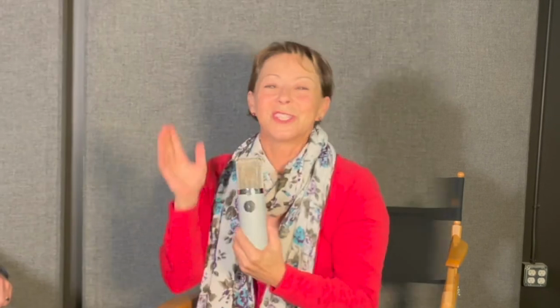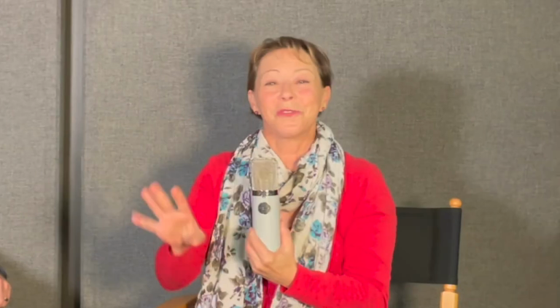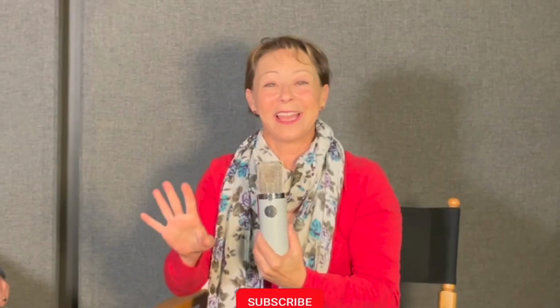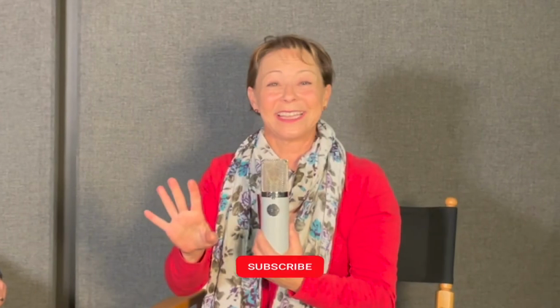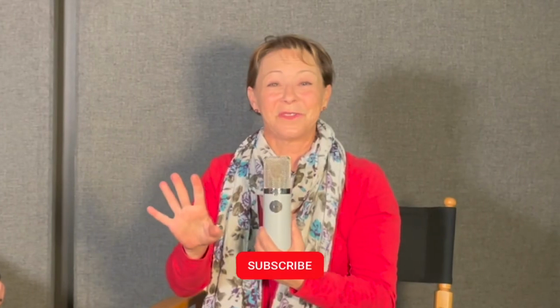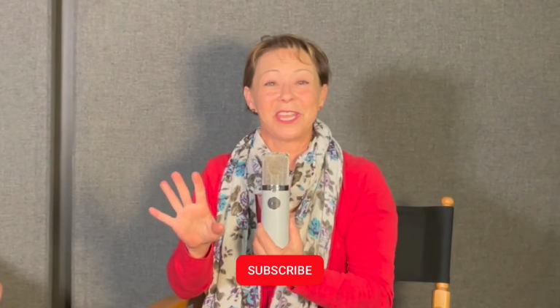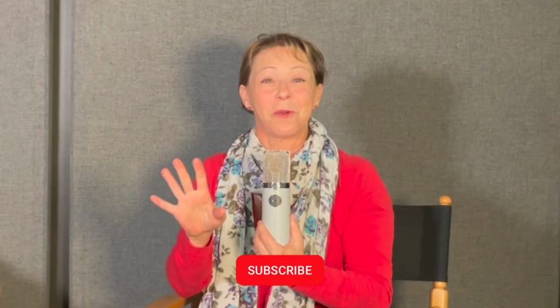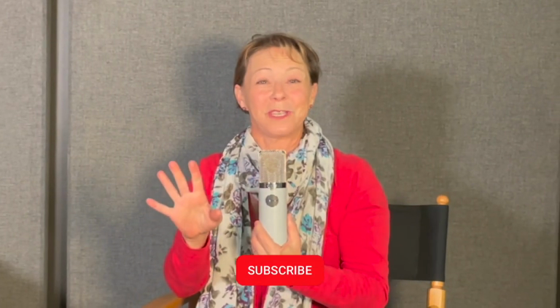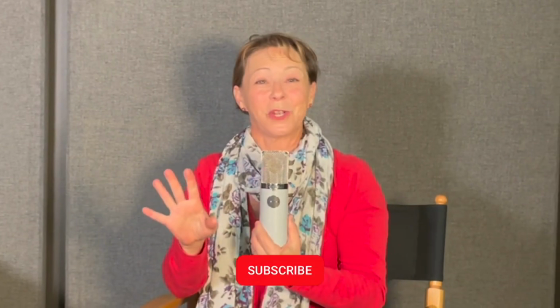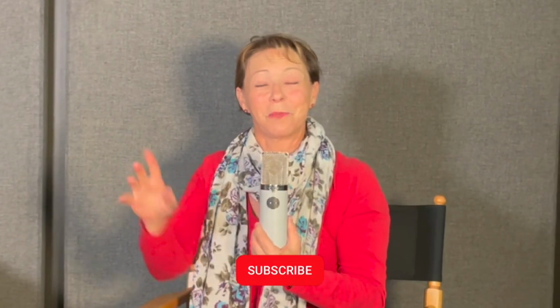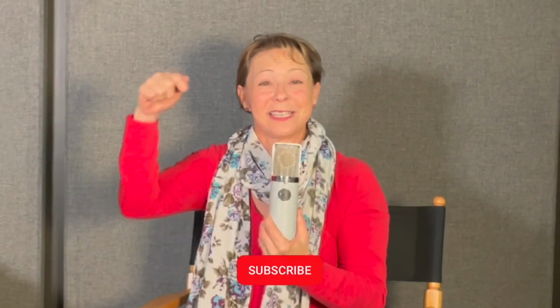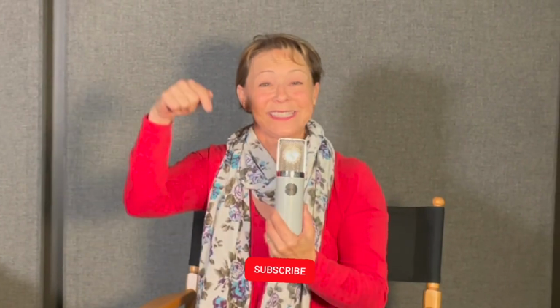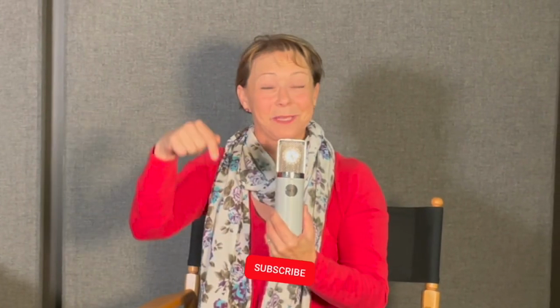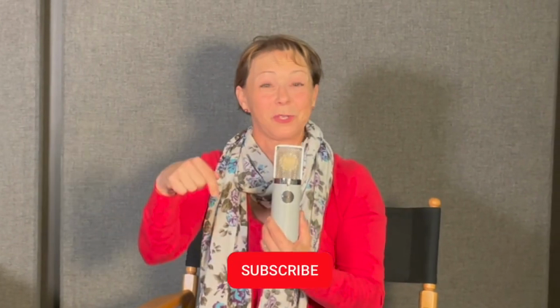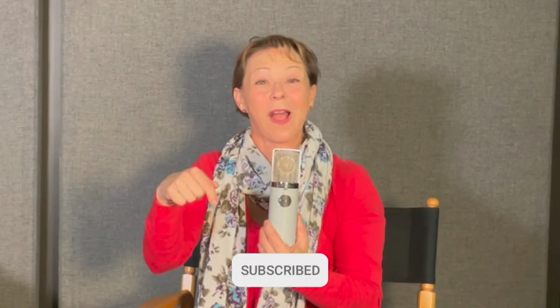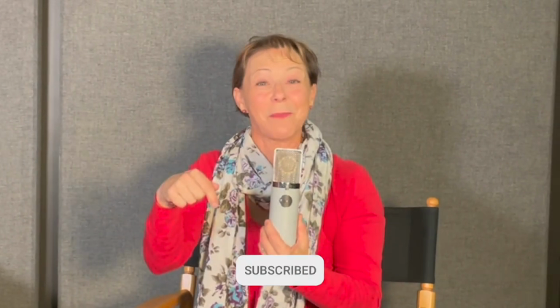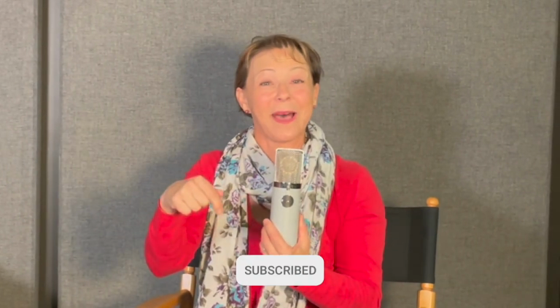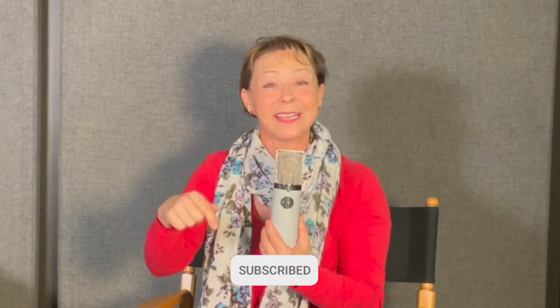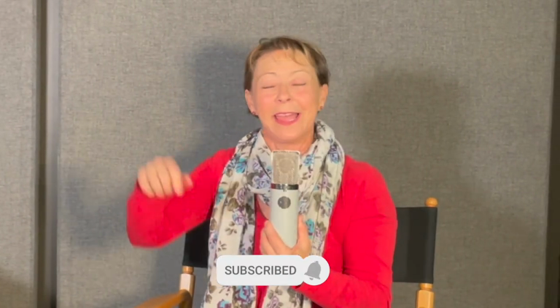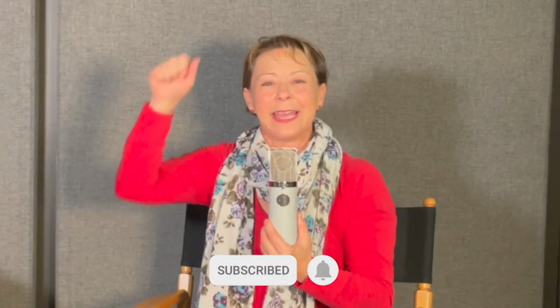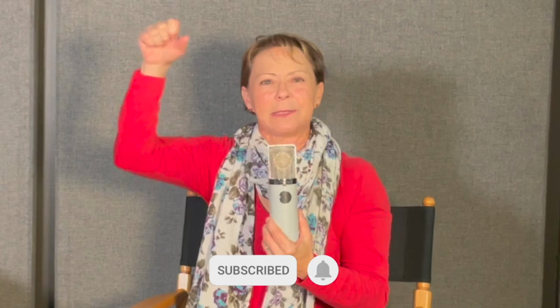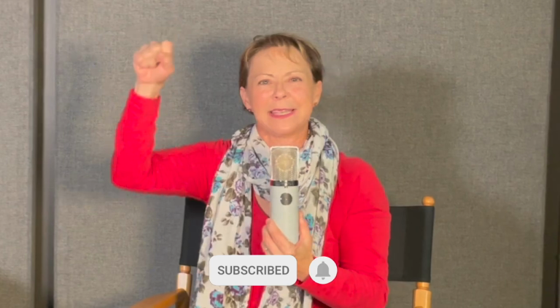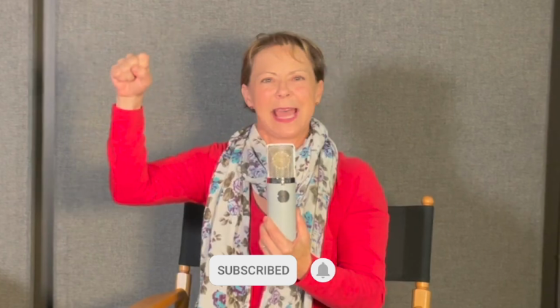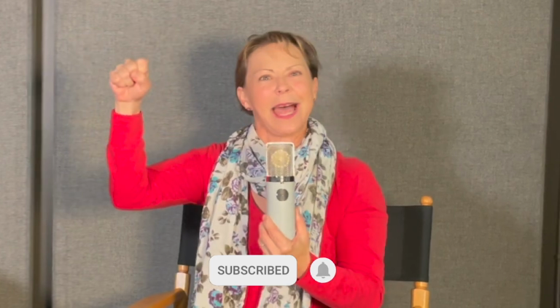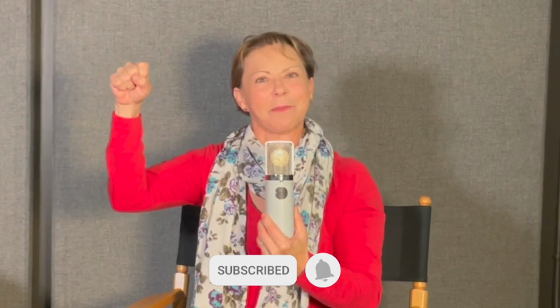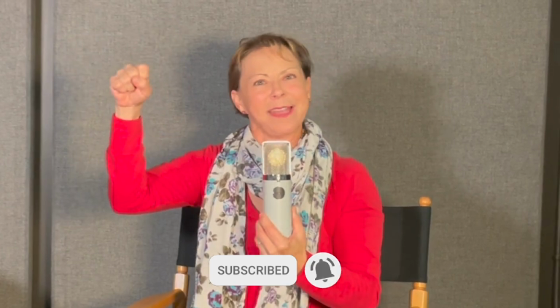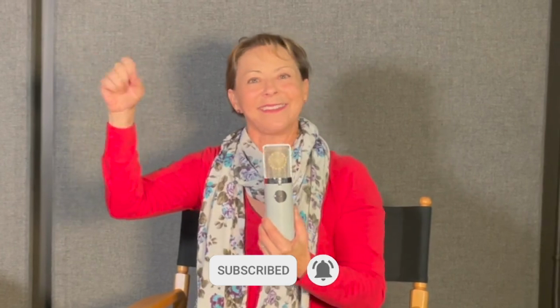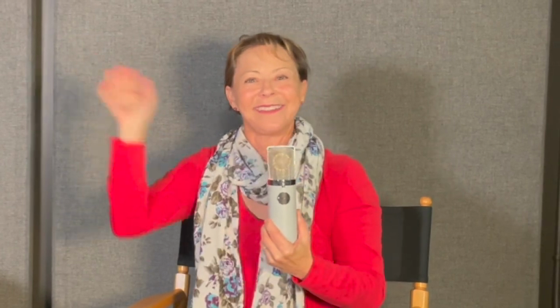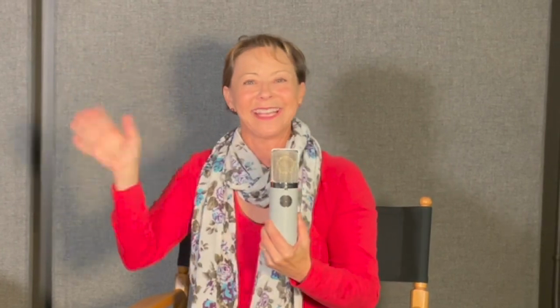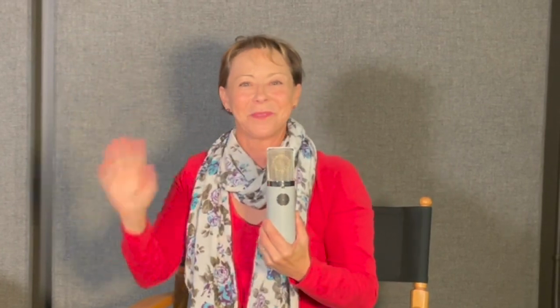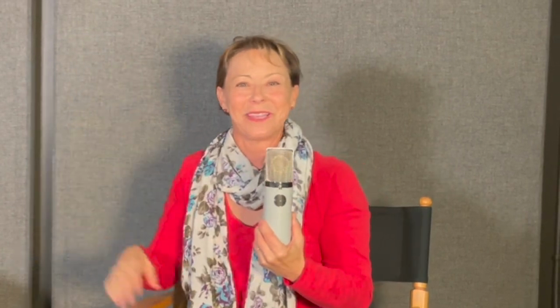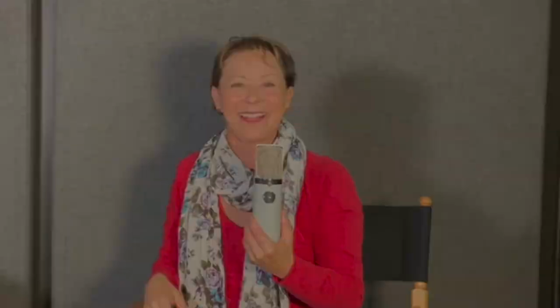So if you like this video, be sure to press the subscribe button and smash that like button. Thanks for being here.